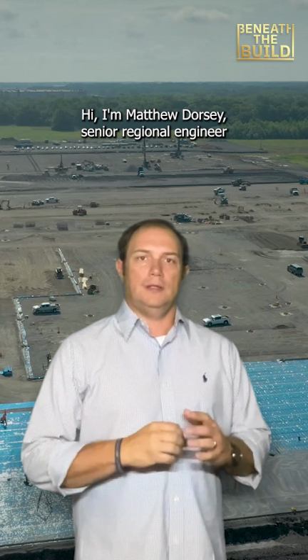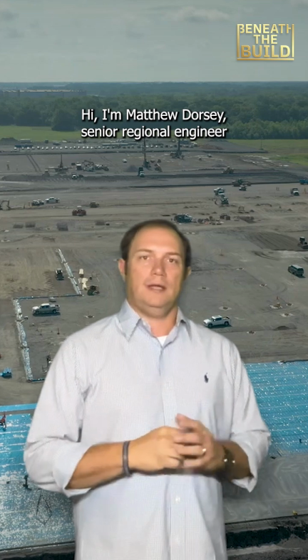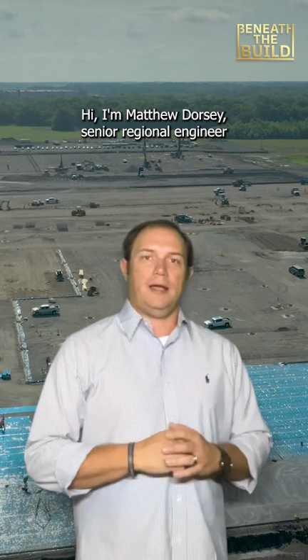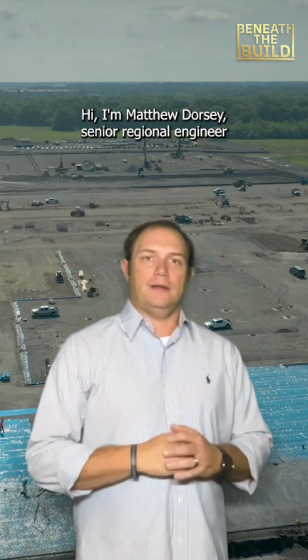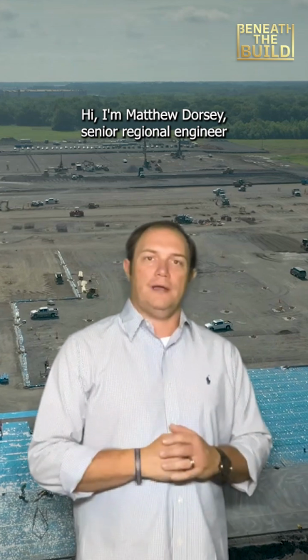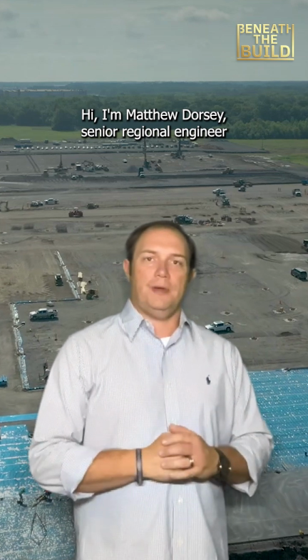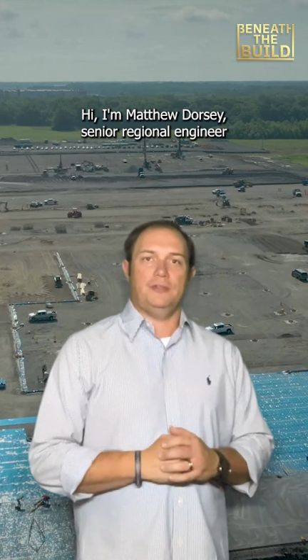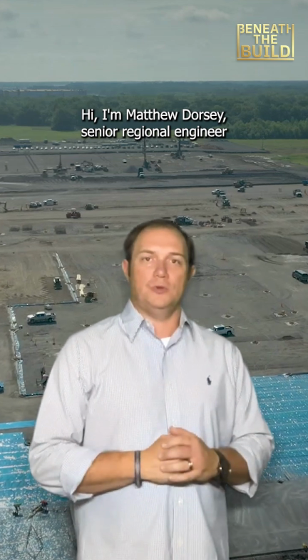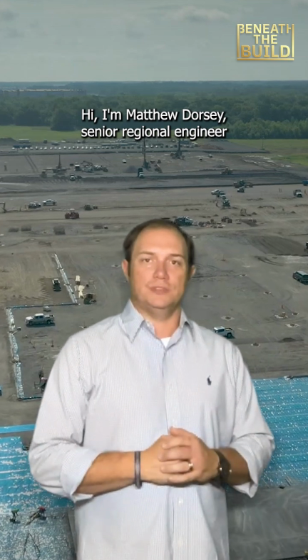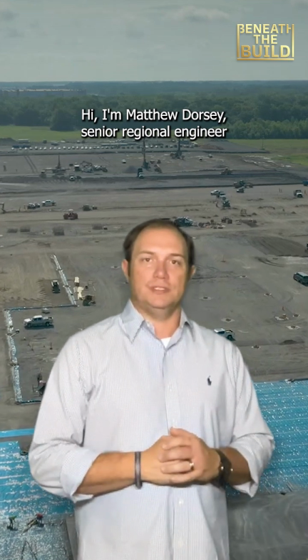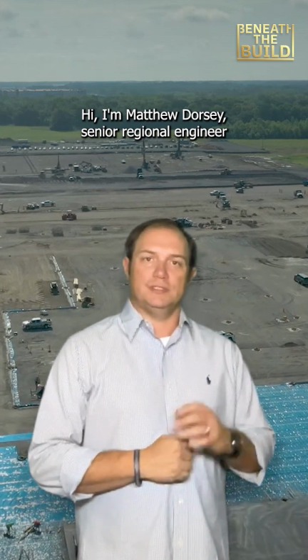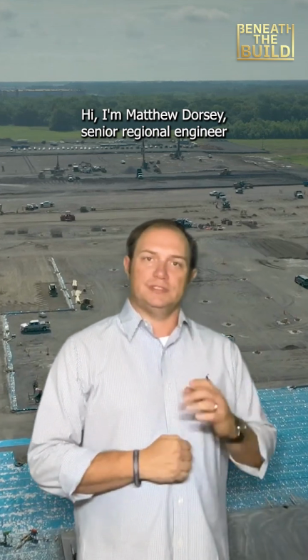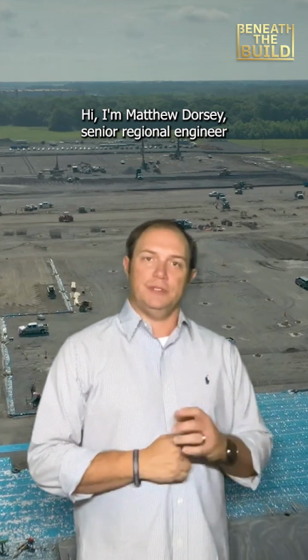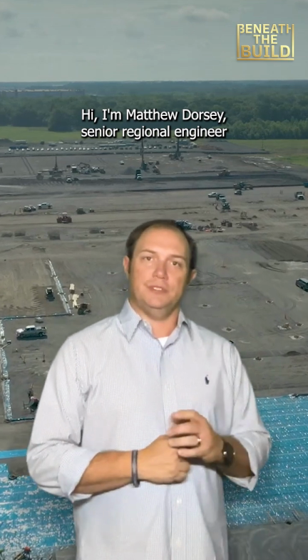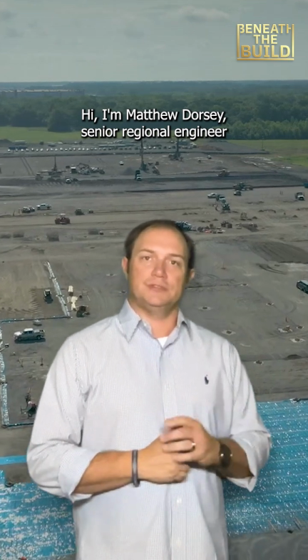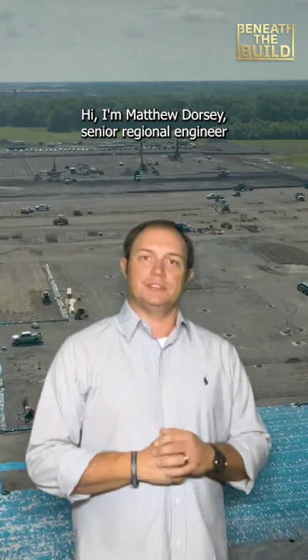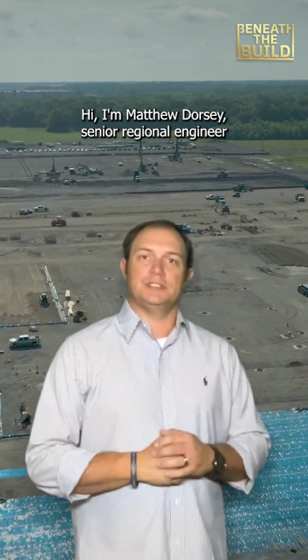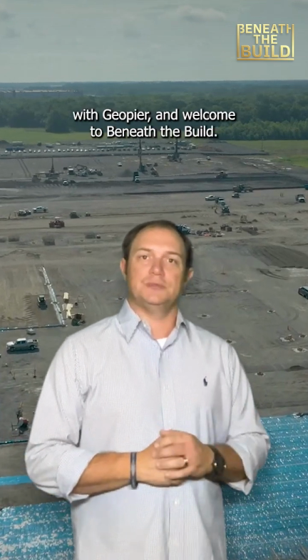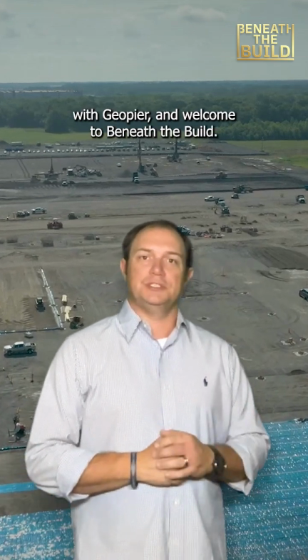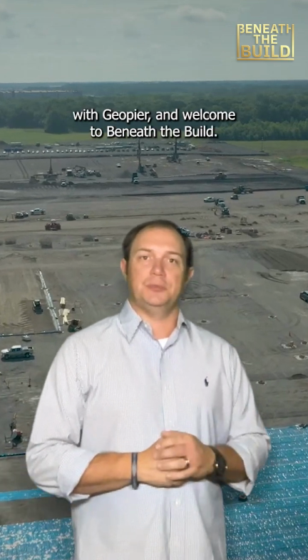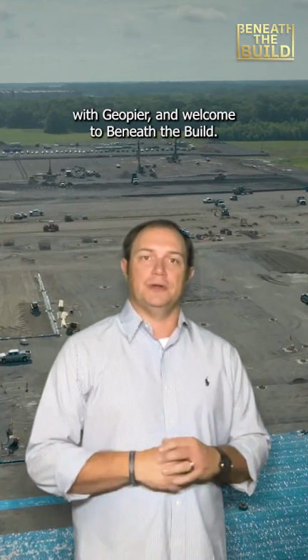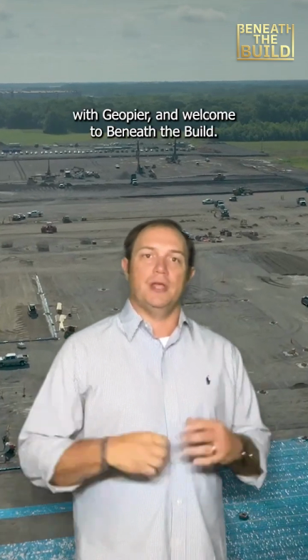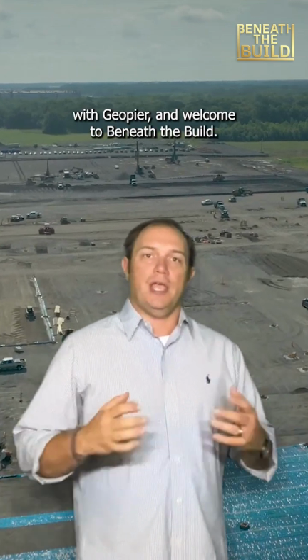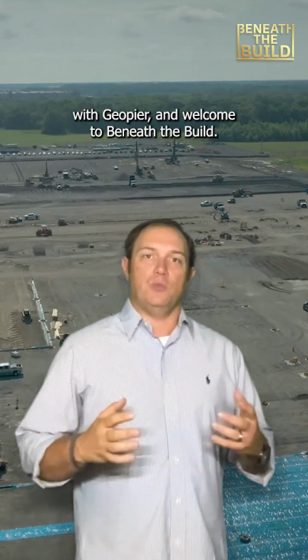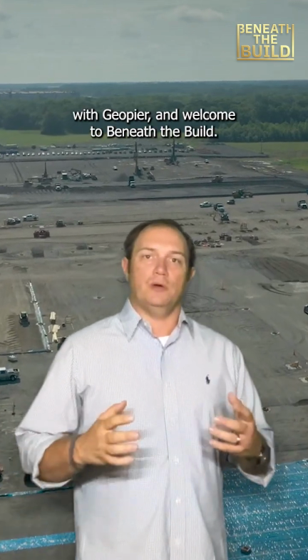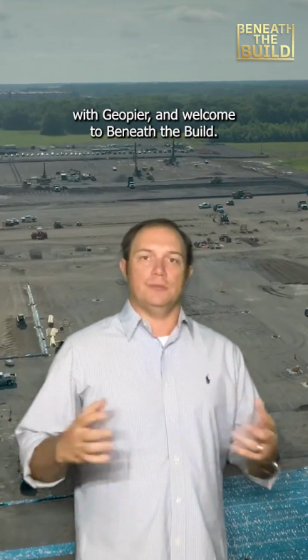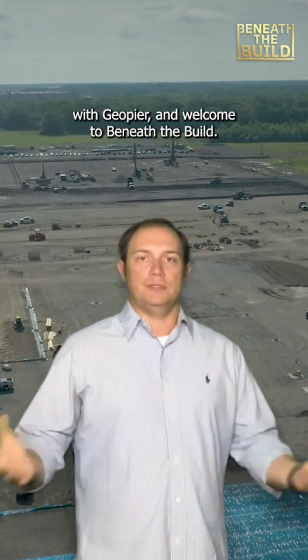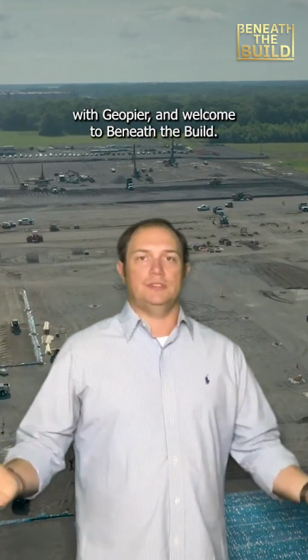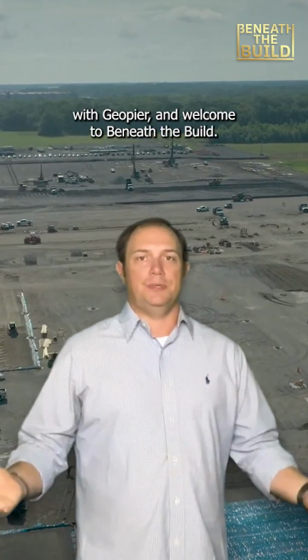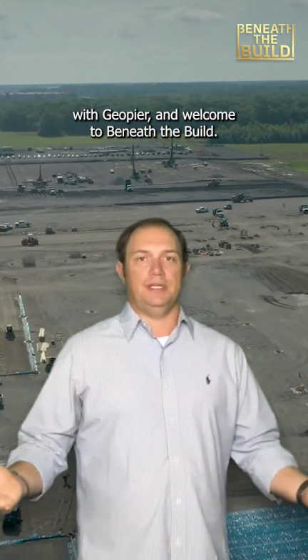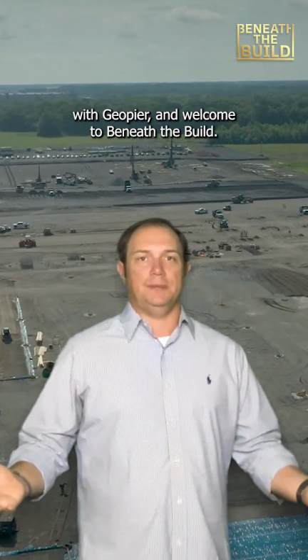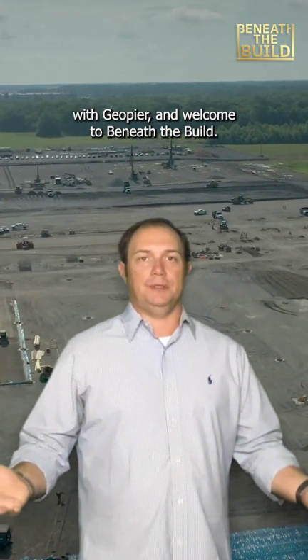Hi, I'm Matthew Dorsey, Senior Regional Engineer at McGill, and welcome to Beneath the Build.